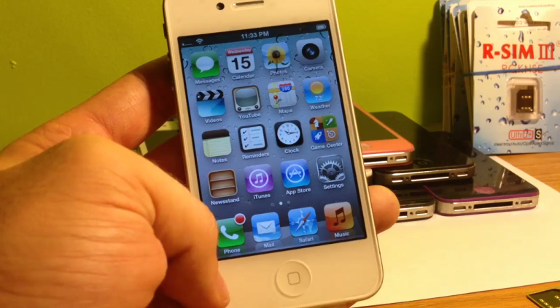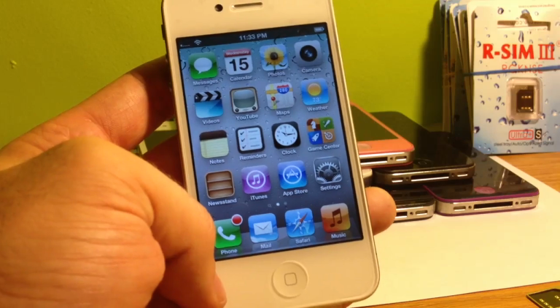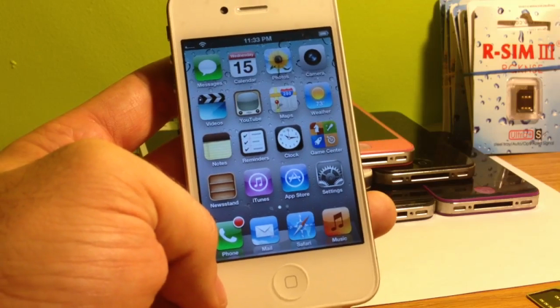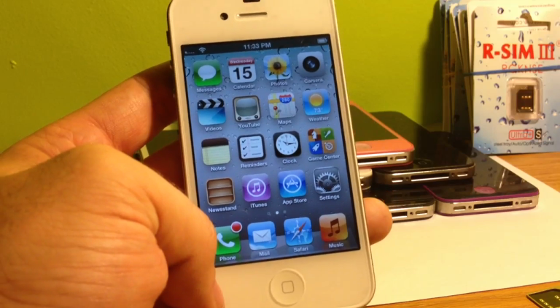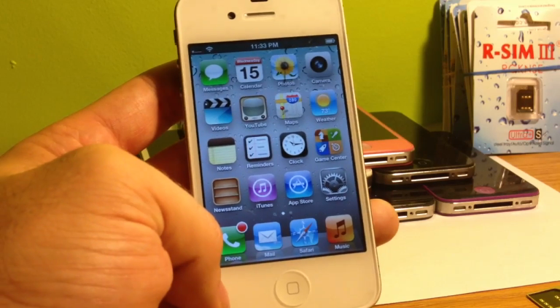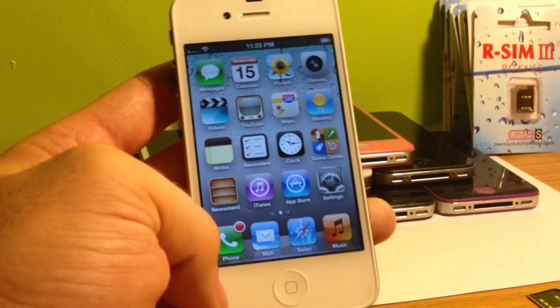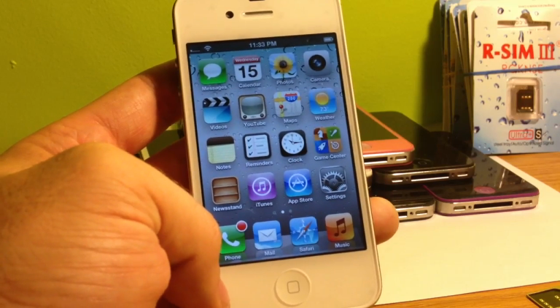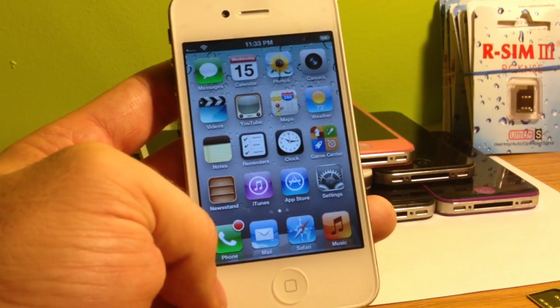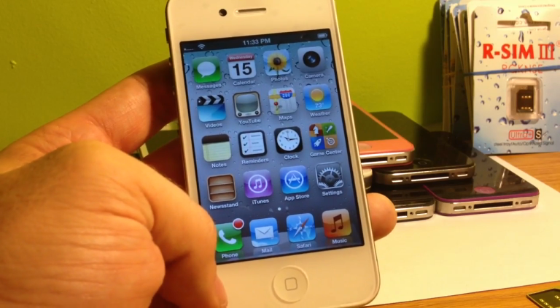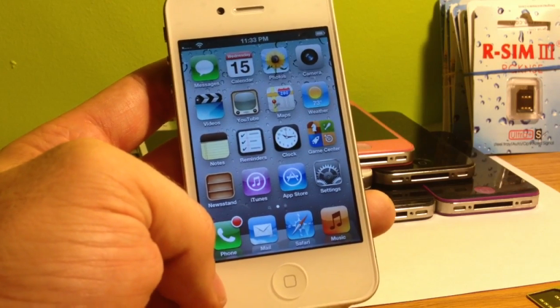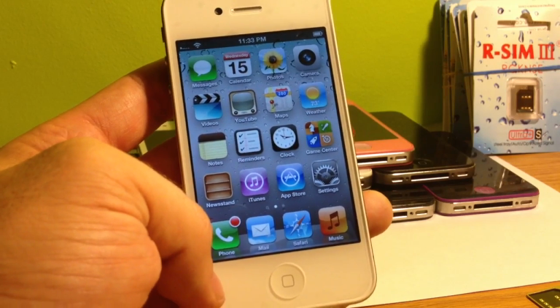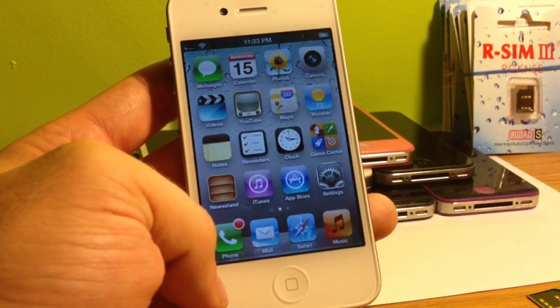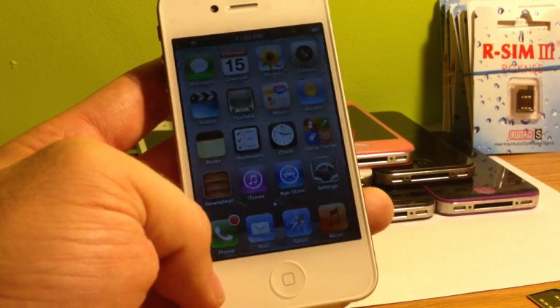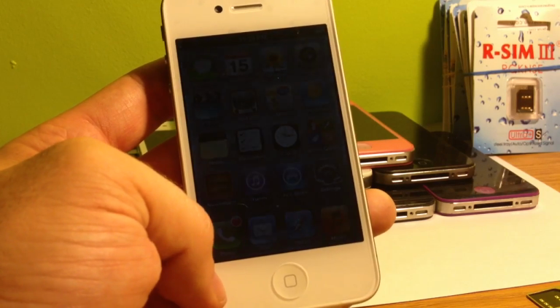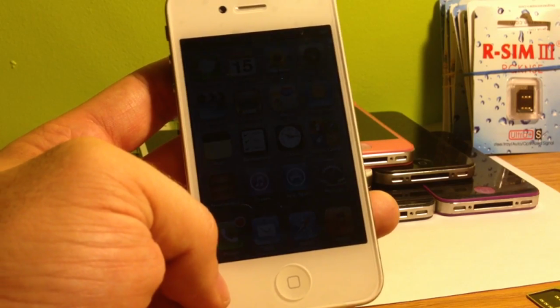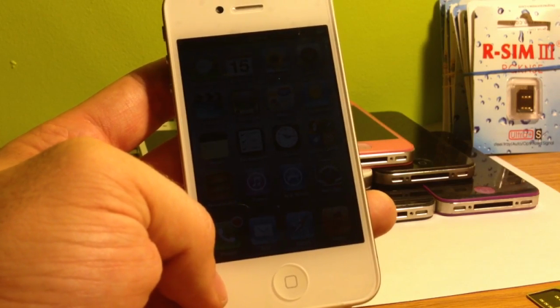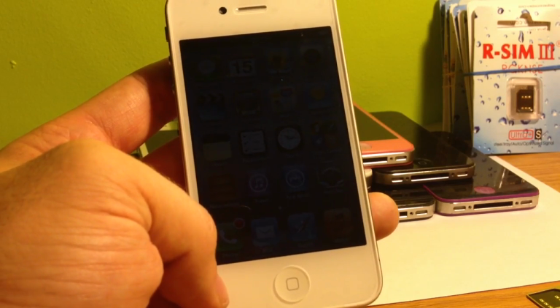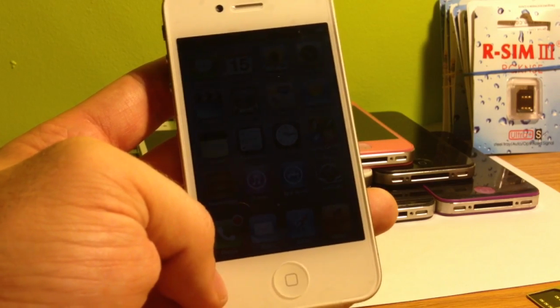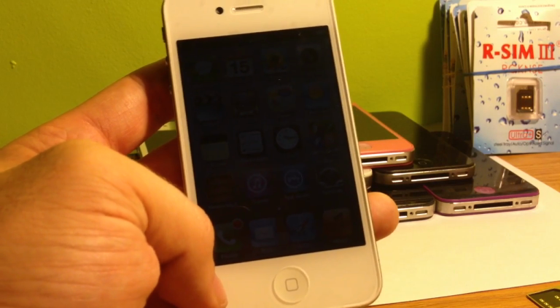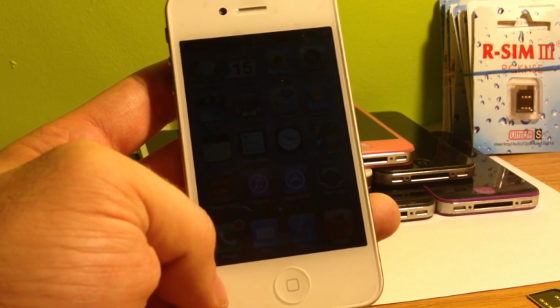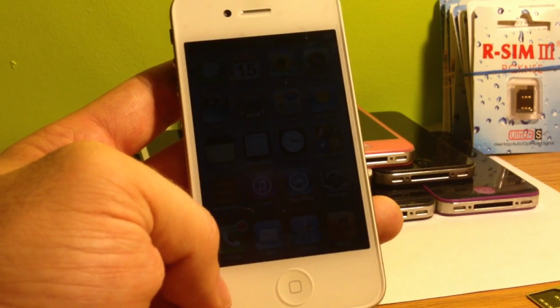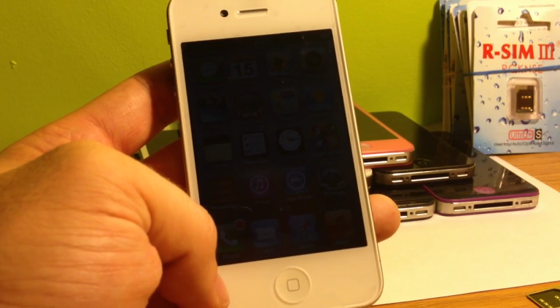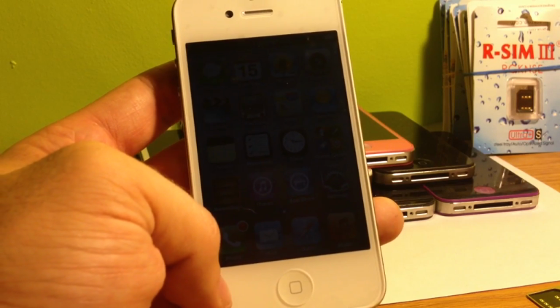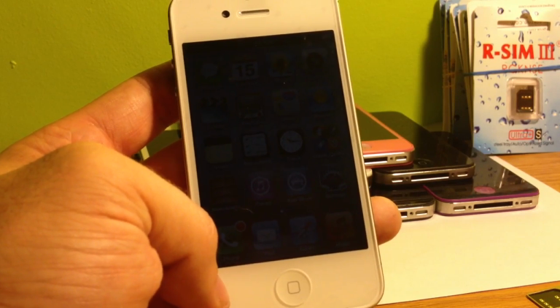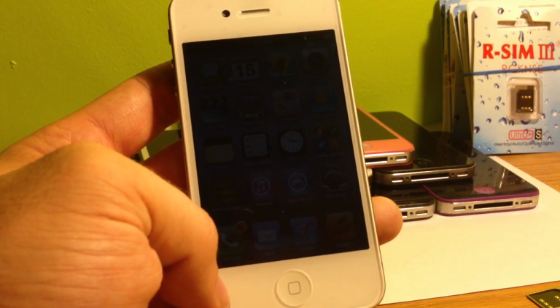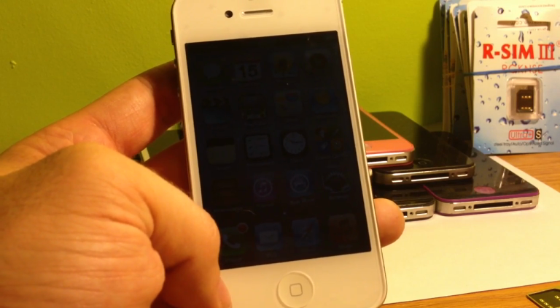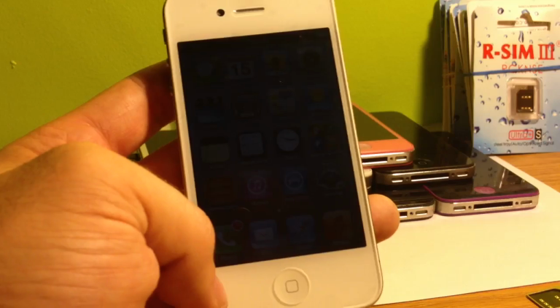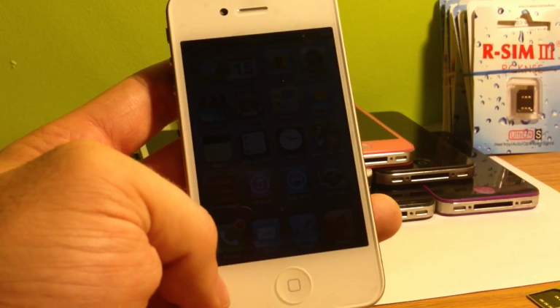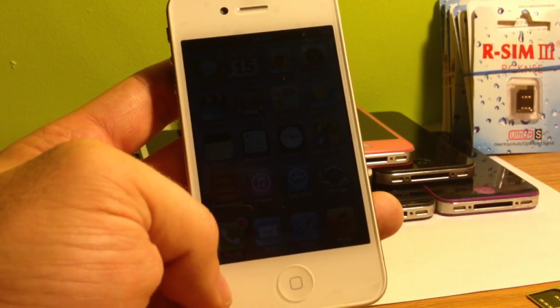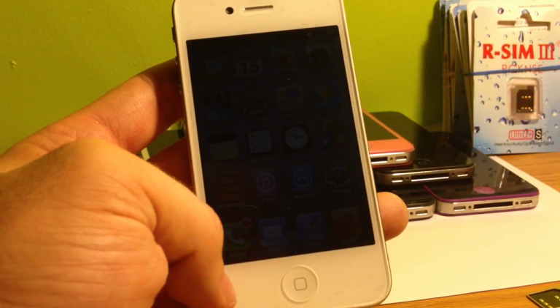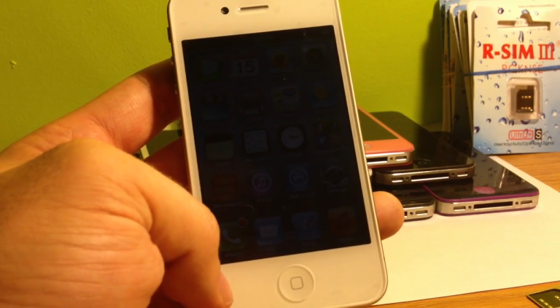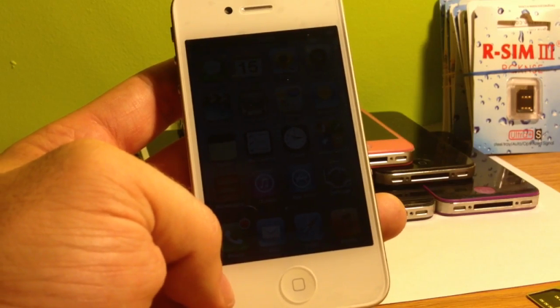What's up YouTube, it's iPhone Ty and today I'm going to be doing an updated video on how to unlock iPhone 4S version 5.1.1 or lower.